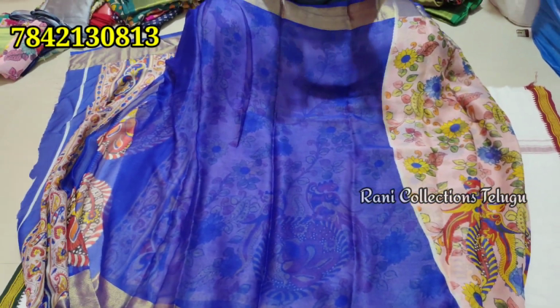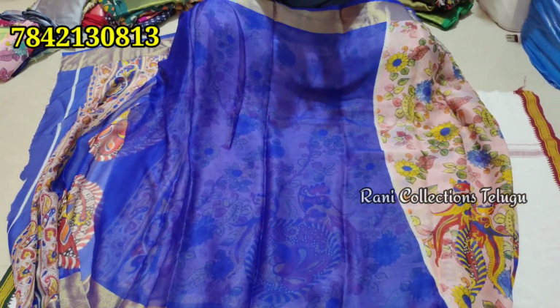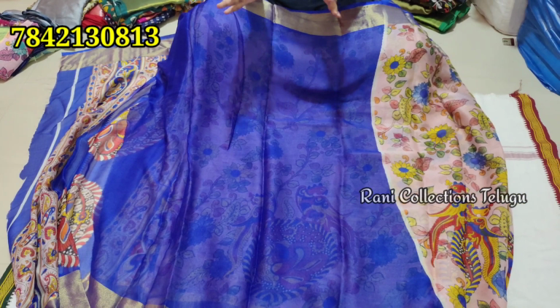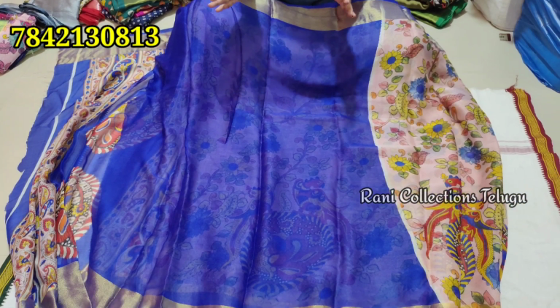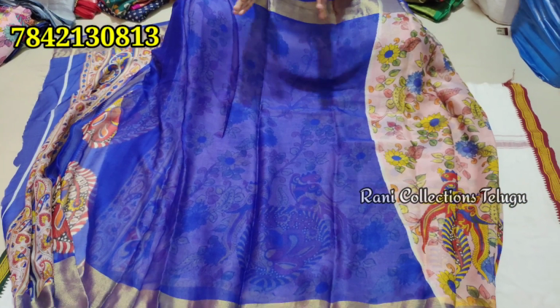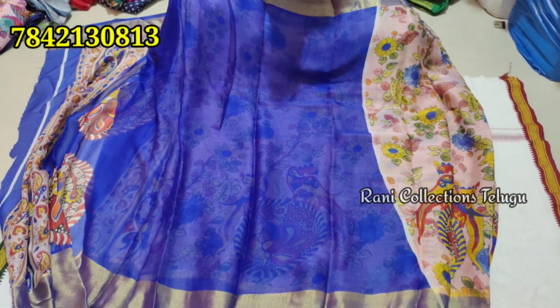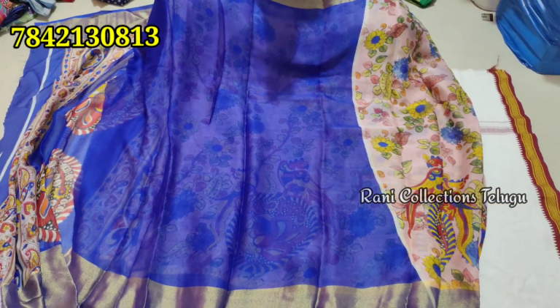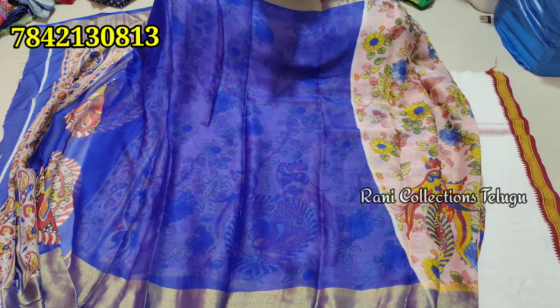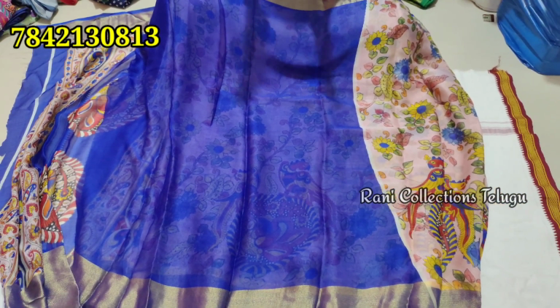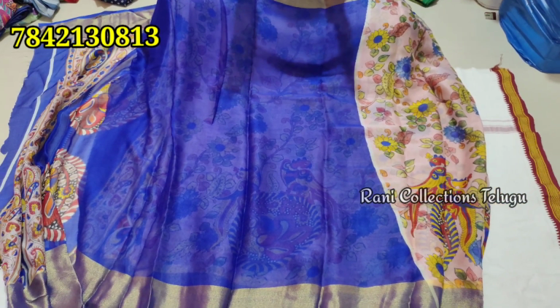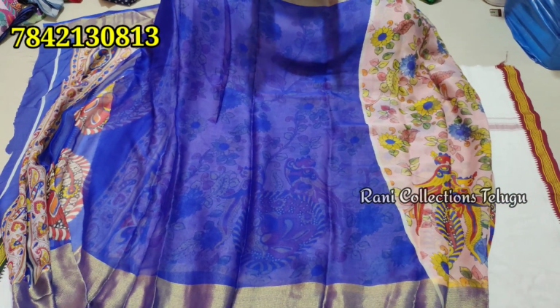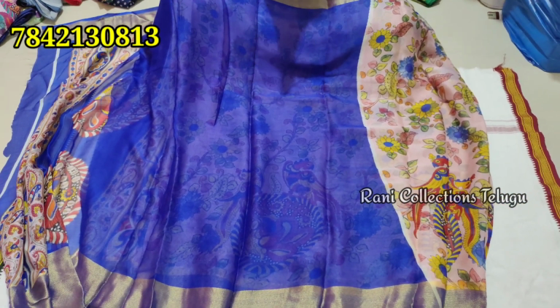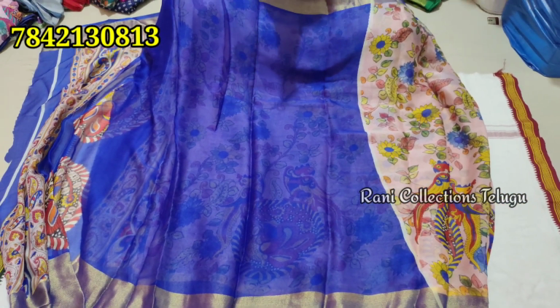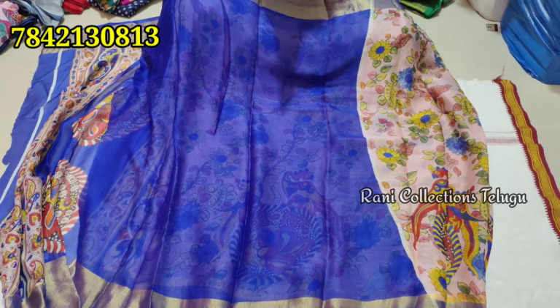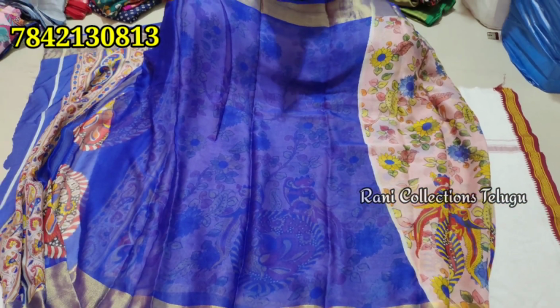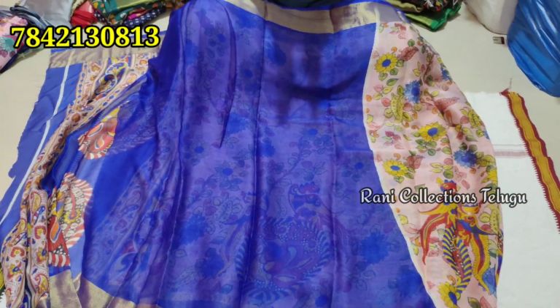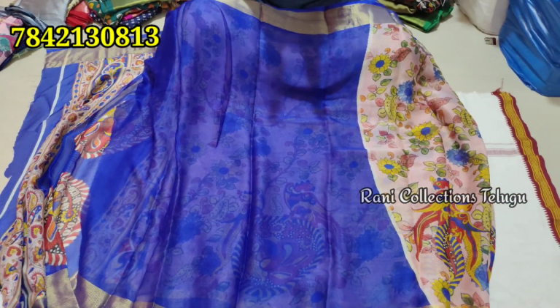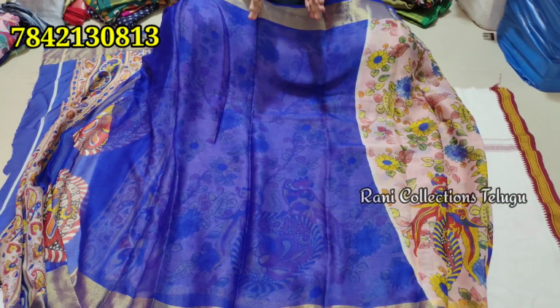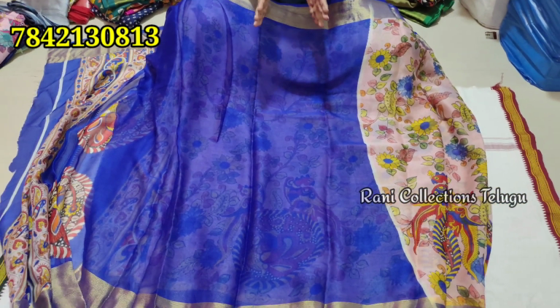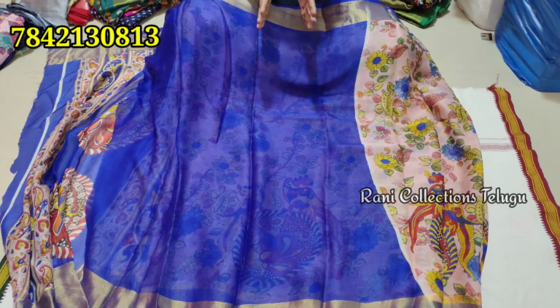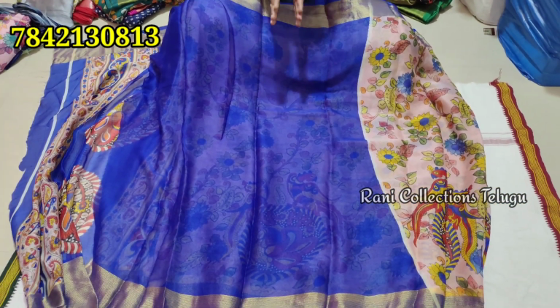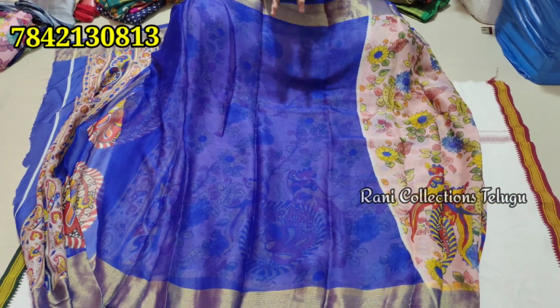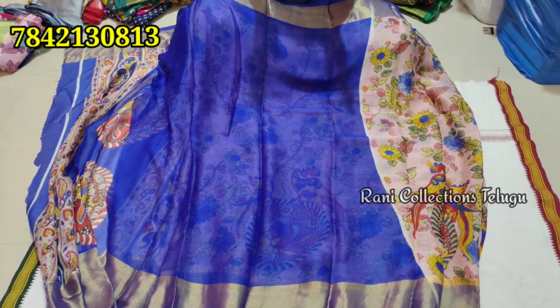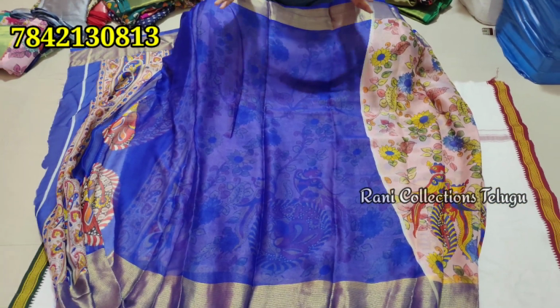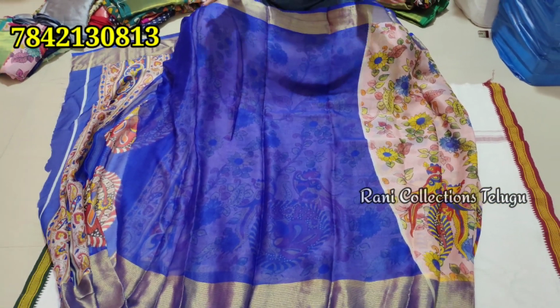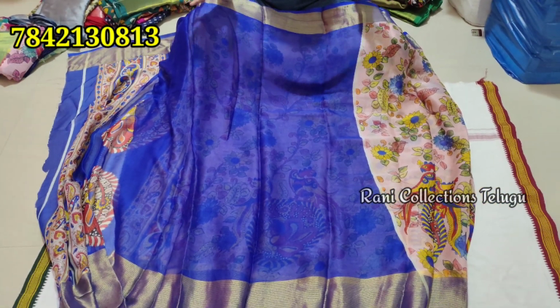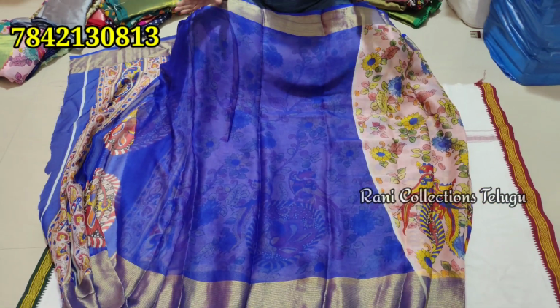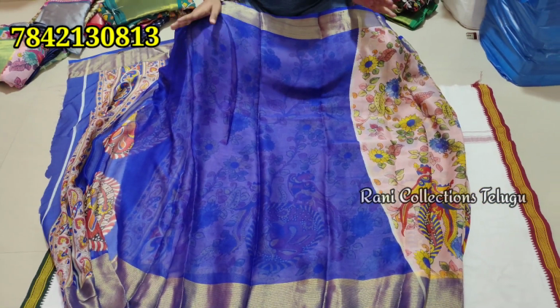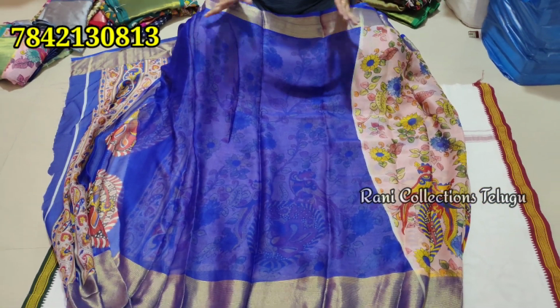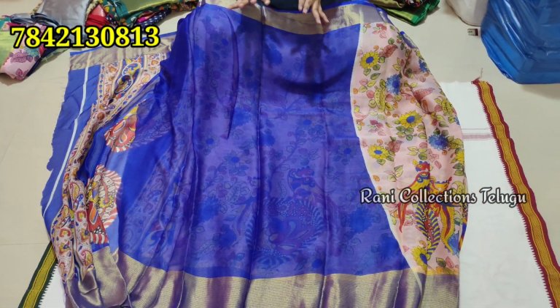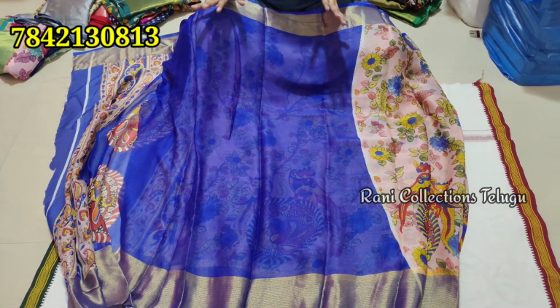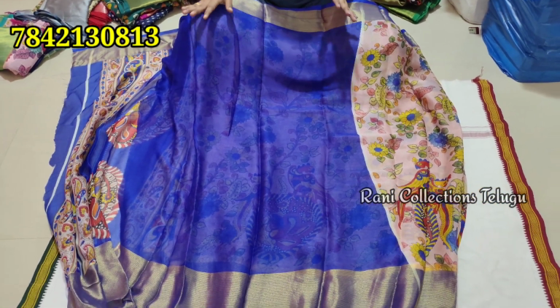This is a very good quality. This is a fresh sari.